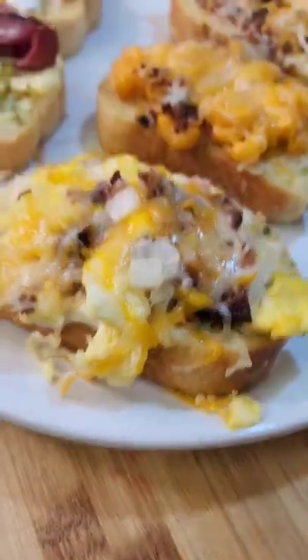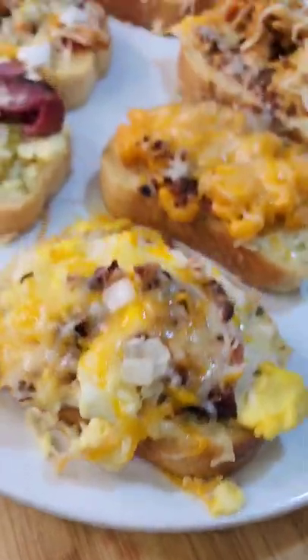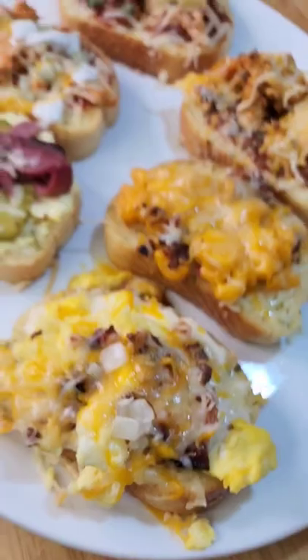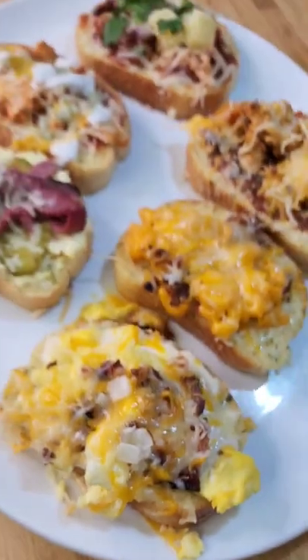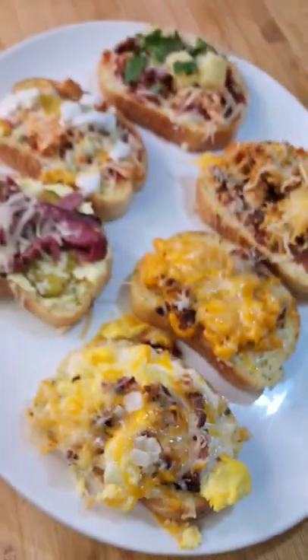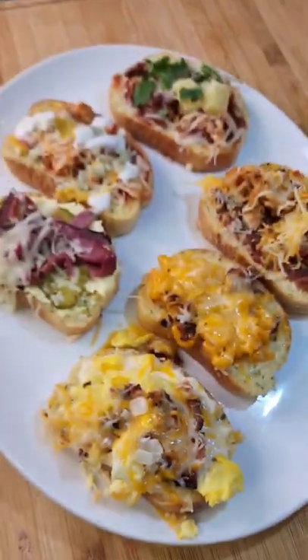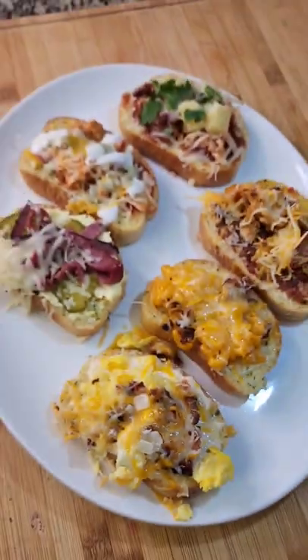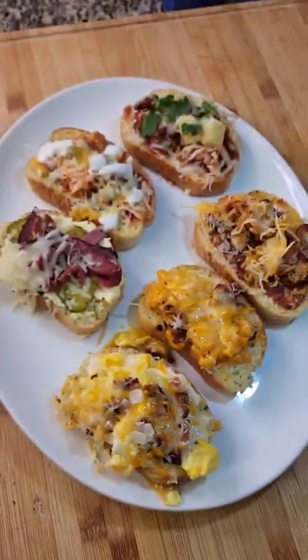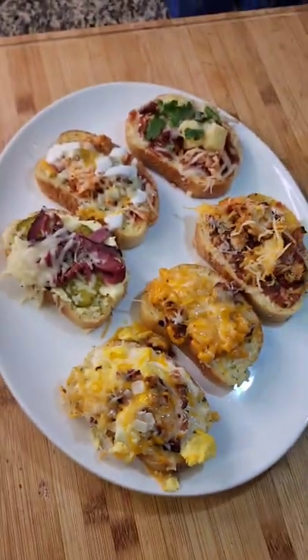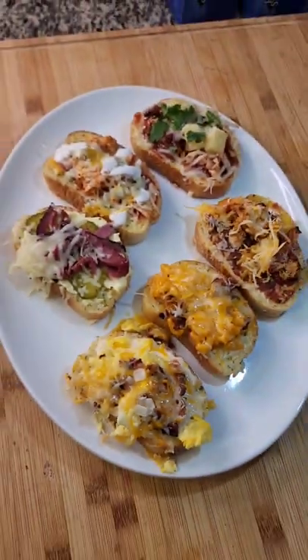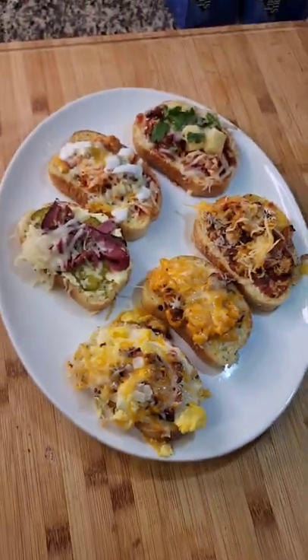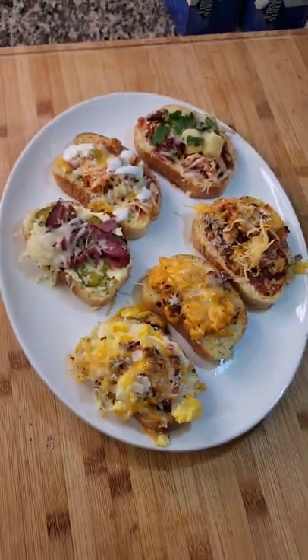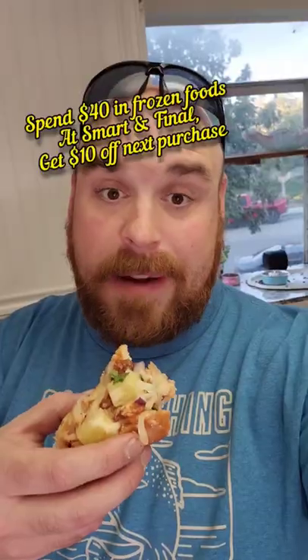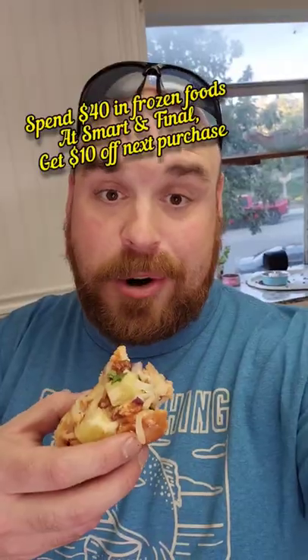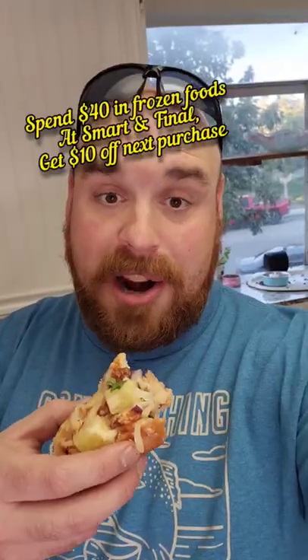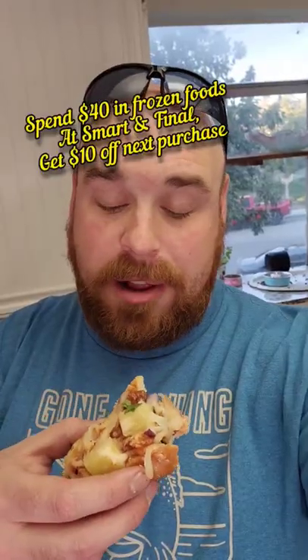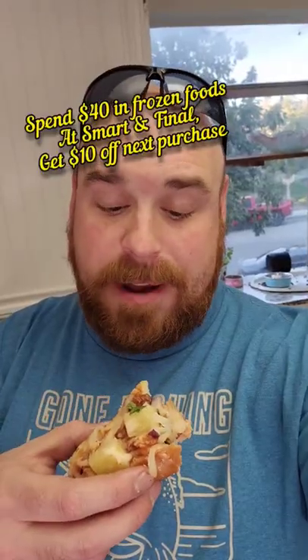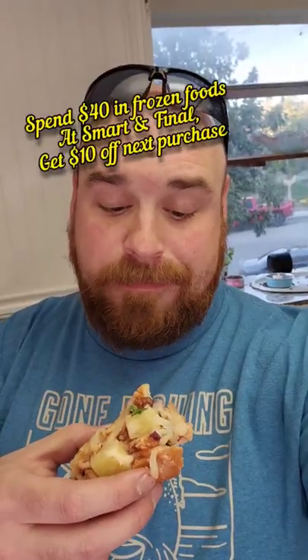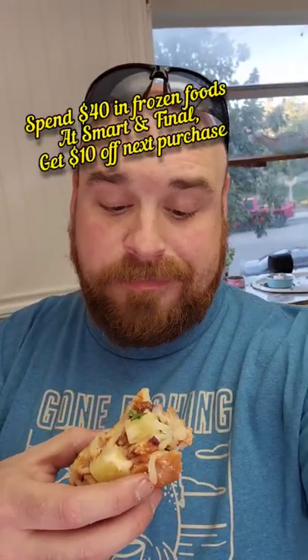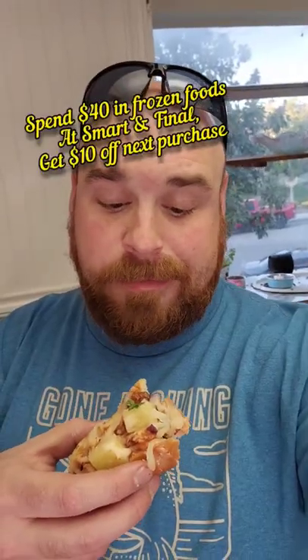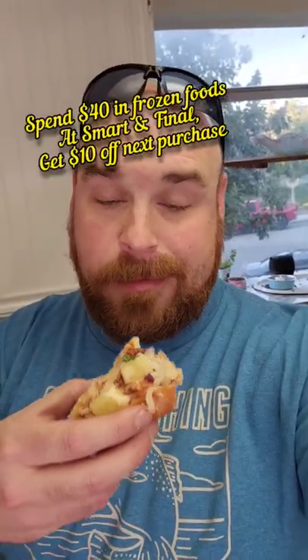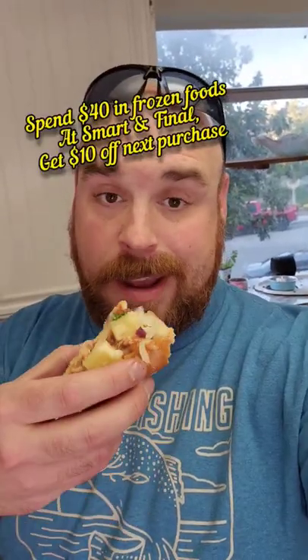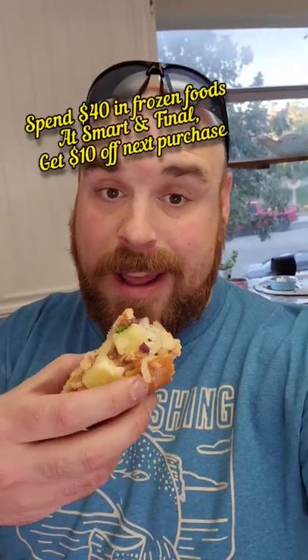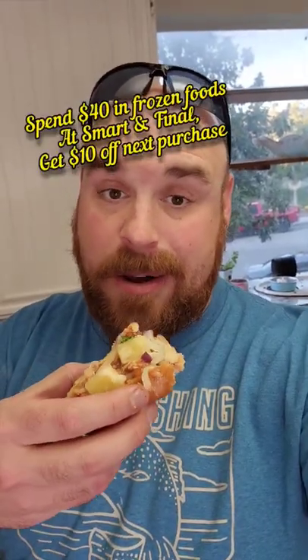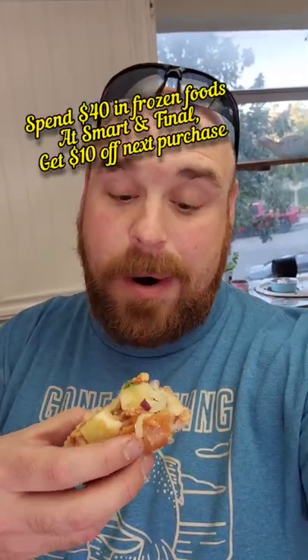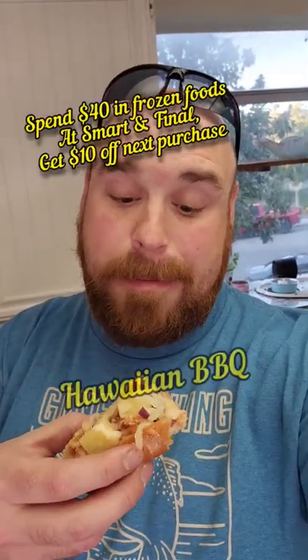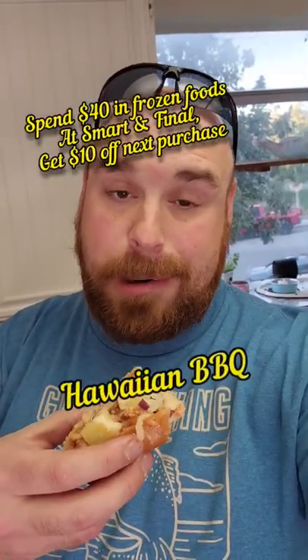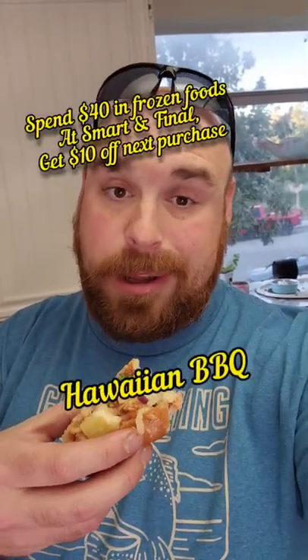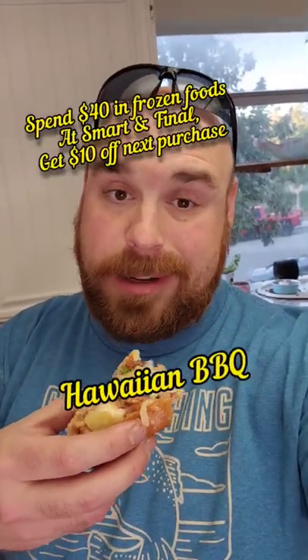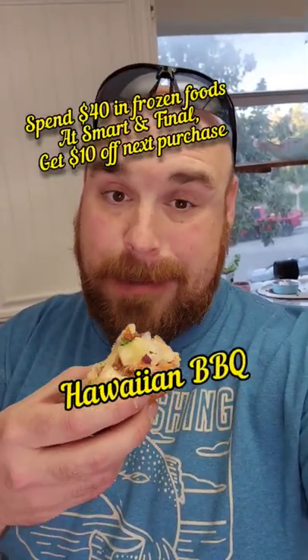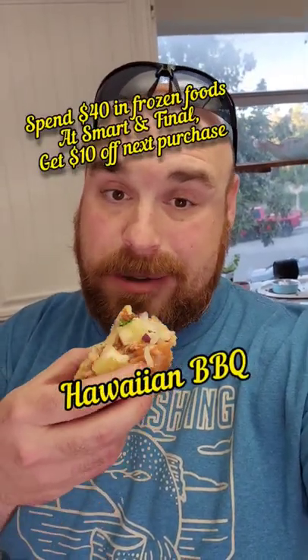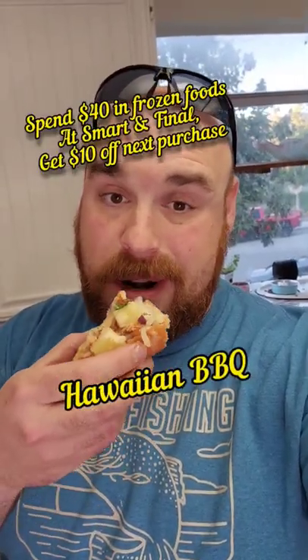Which one of these are you grabbing first? After trying all of them, I think the Hawaiian barbecue is the best one.